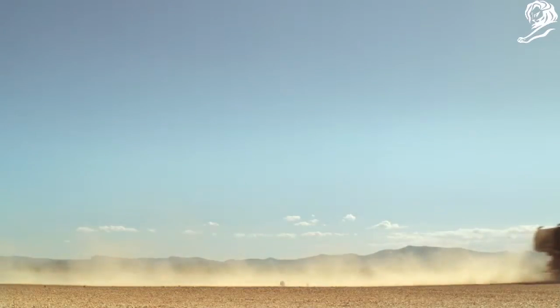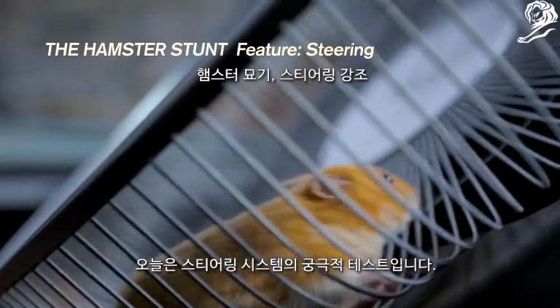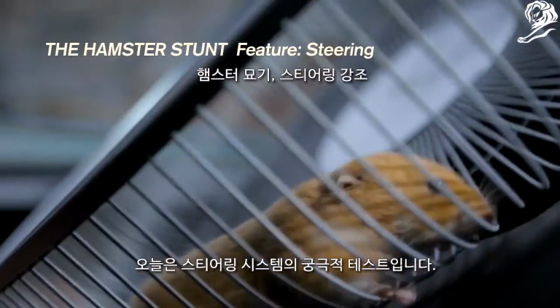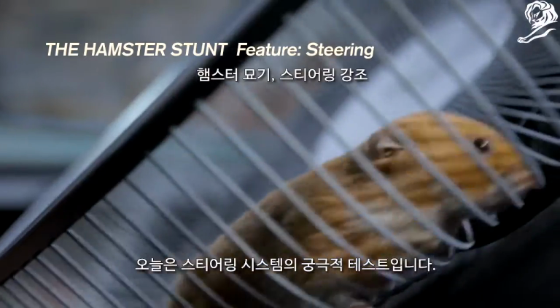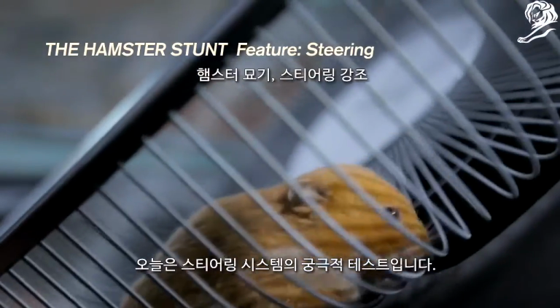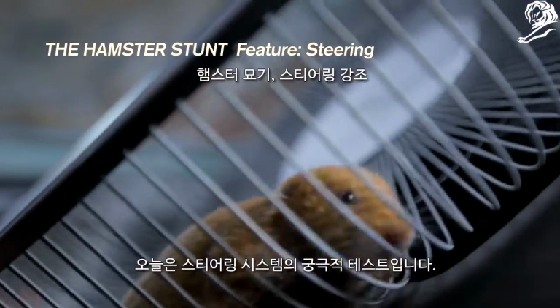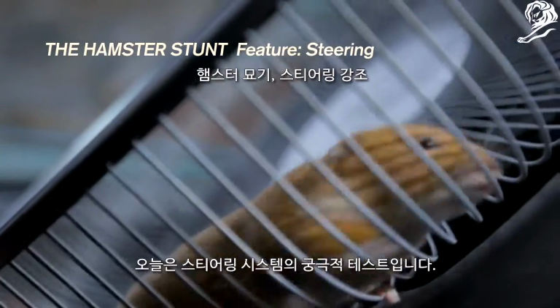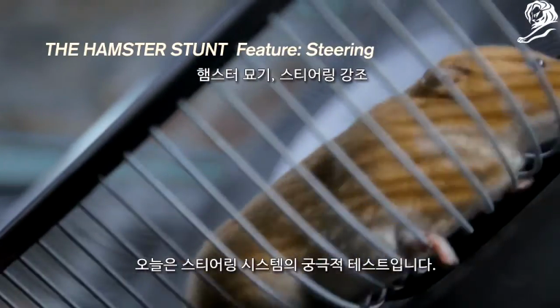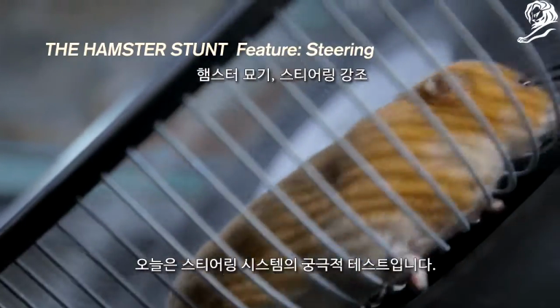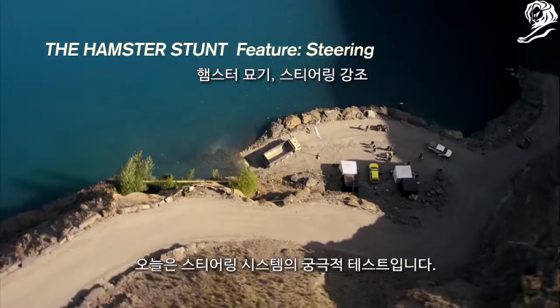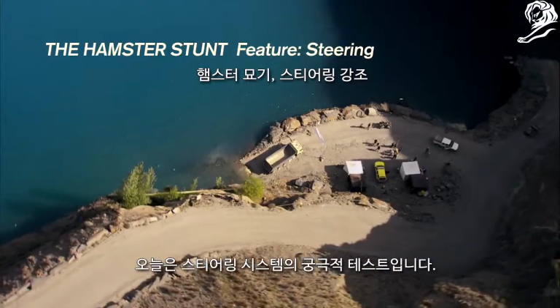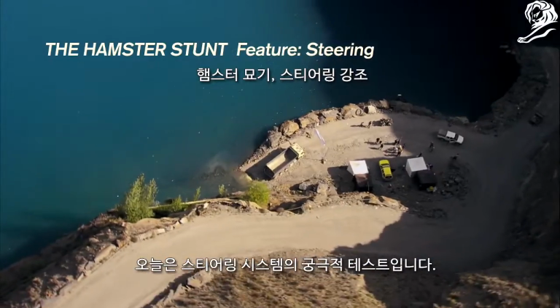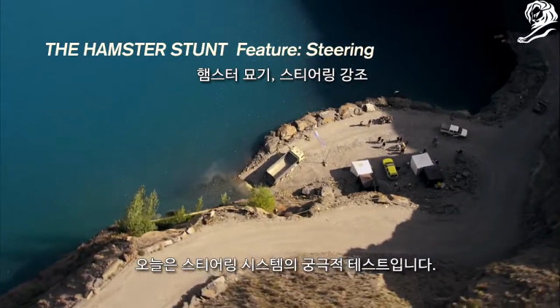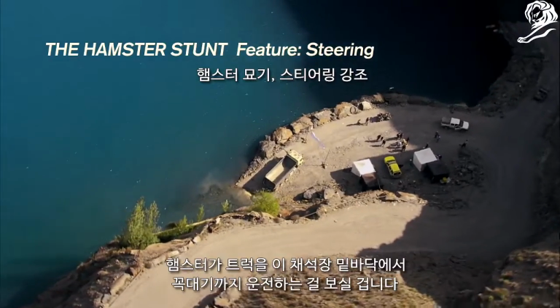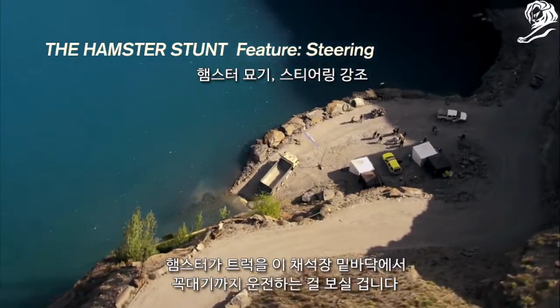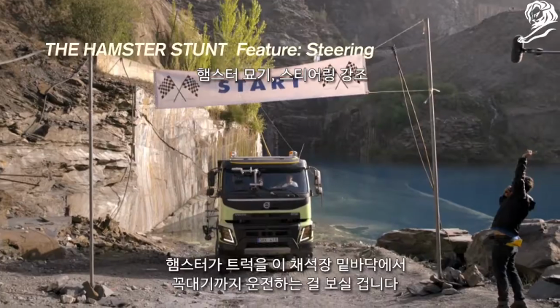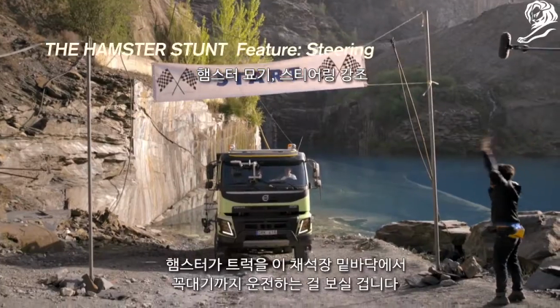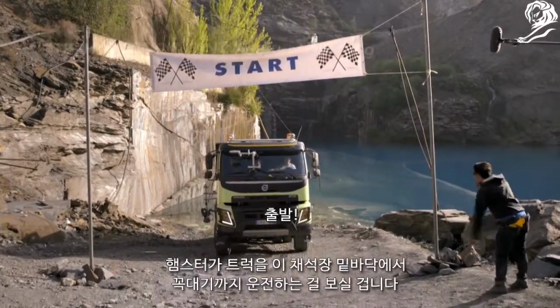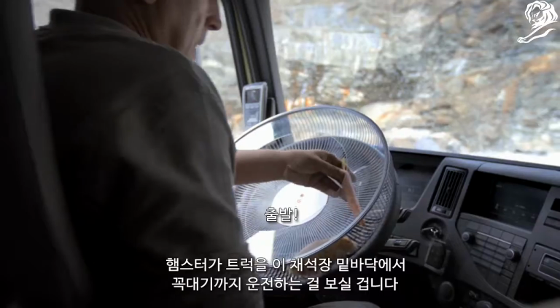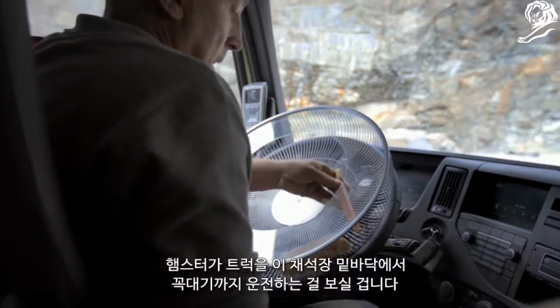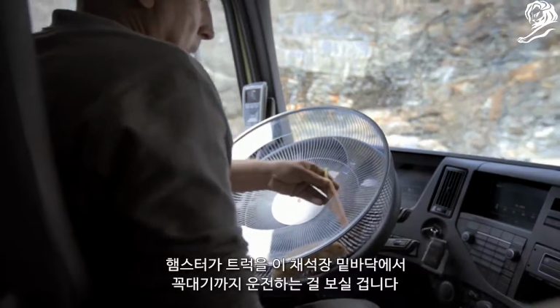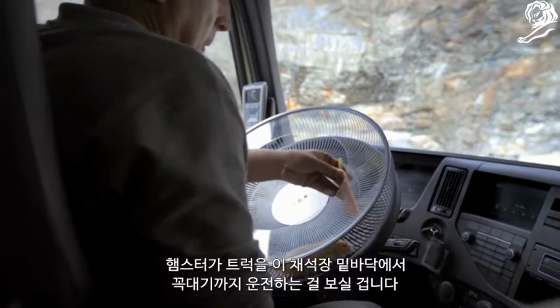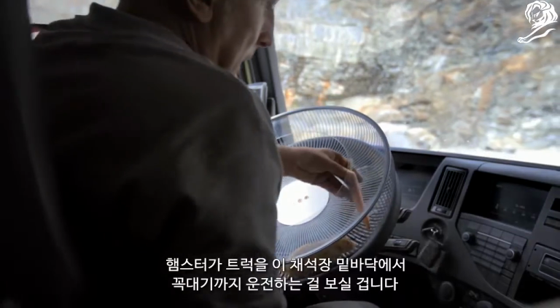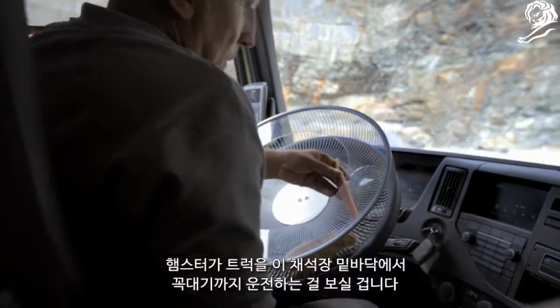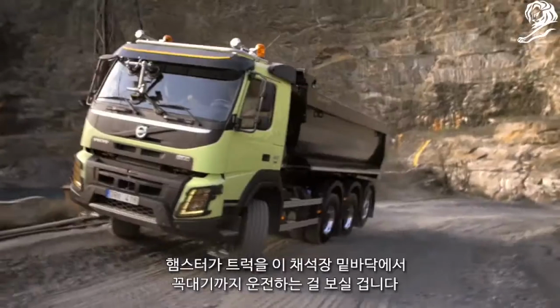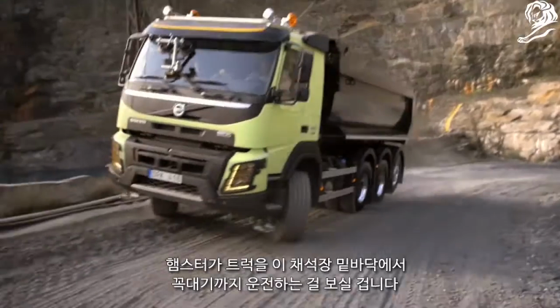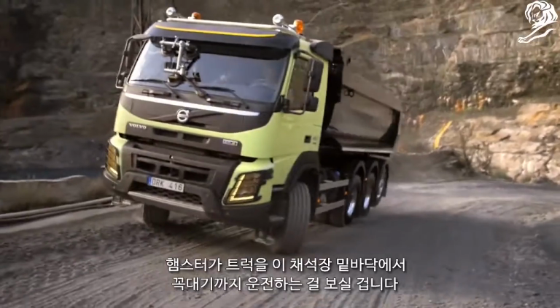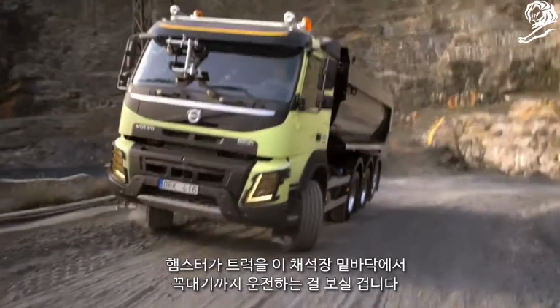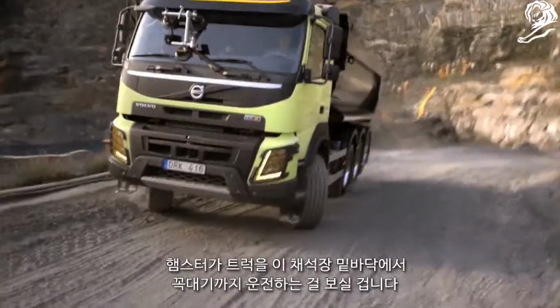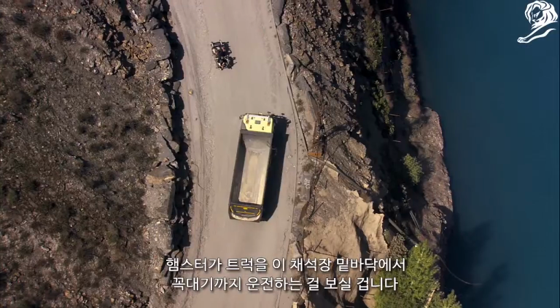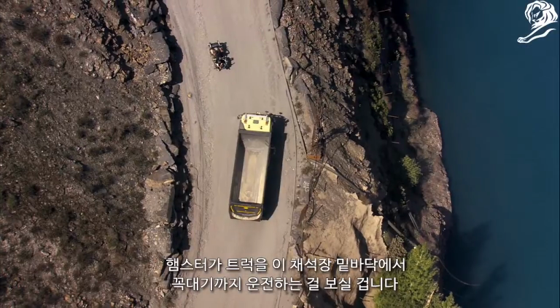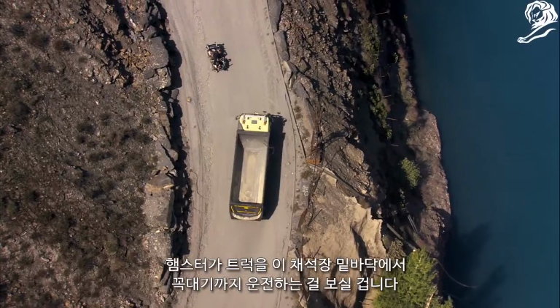Today is the ultimate test of a steering system. You will see a hamster steering a truck from the bottom of this quarry to the top.